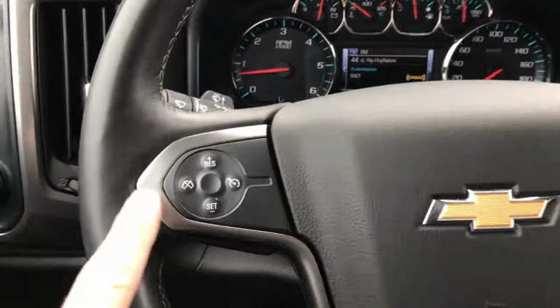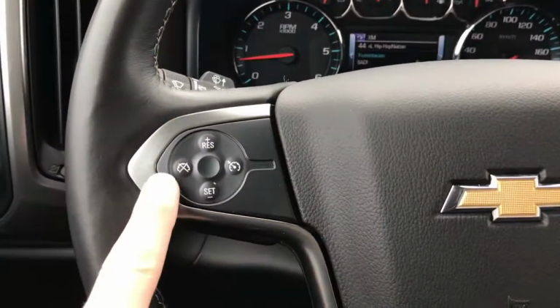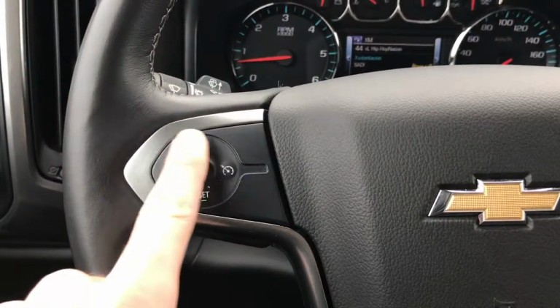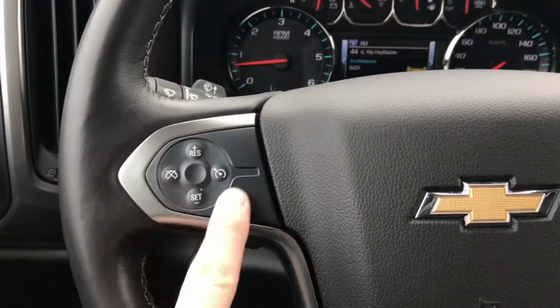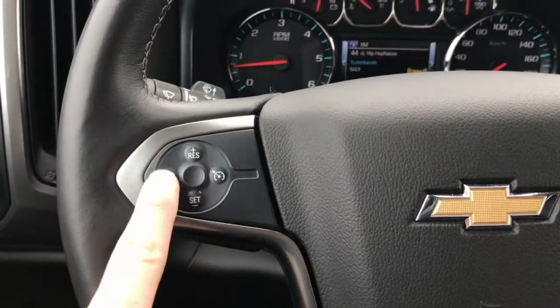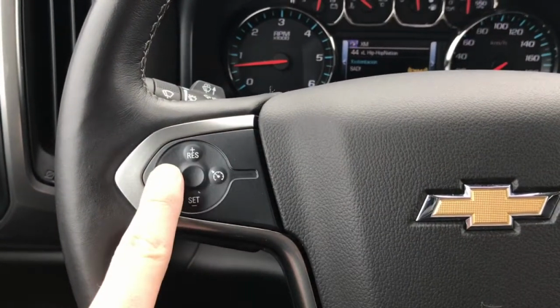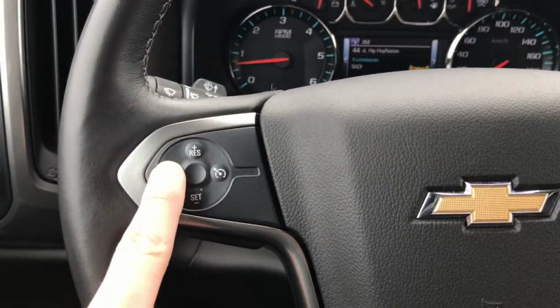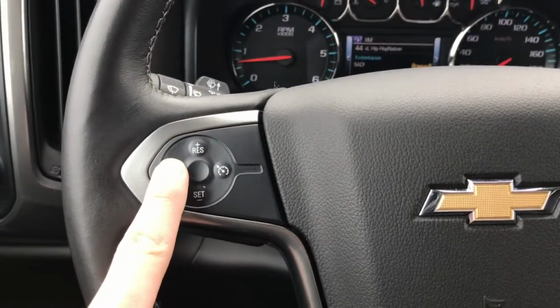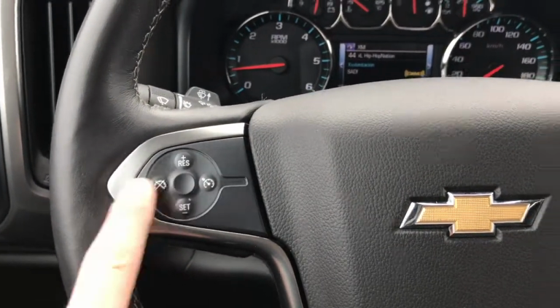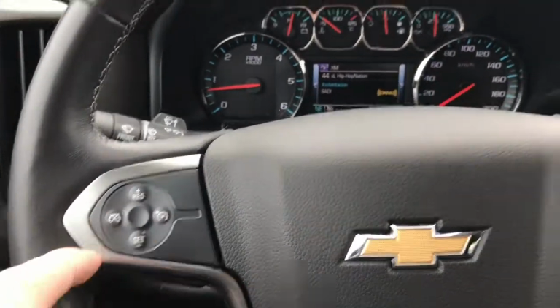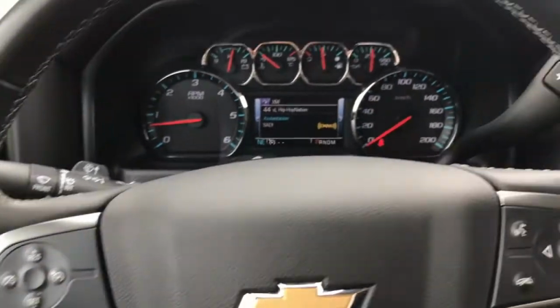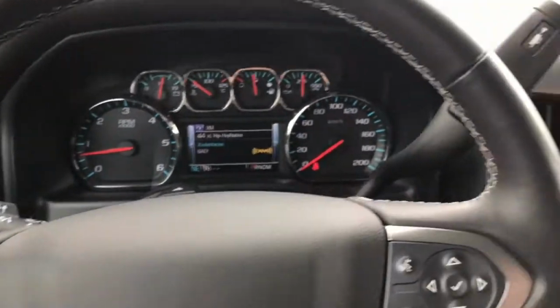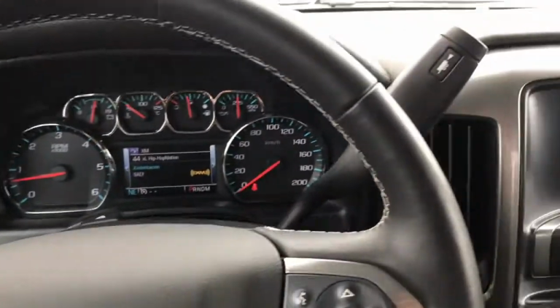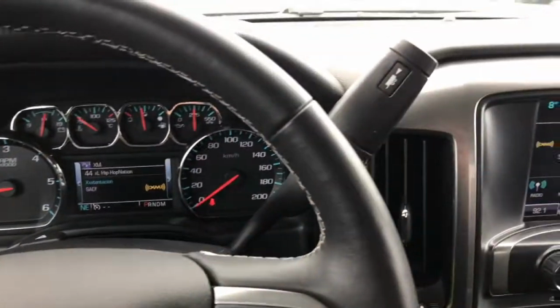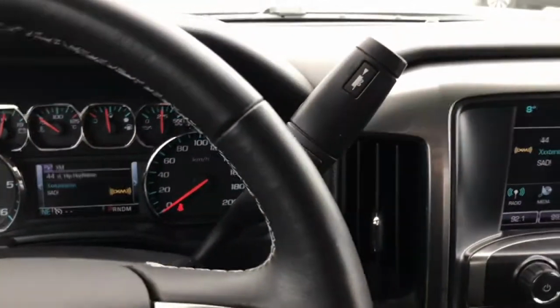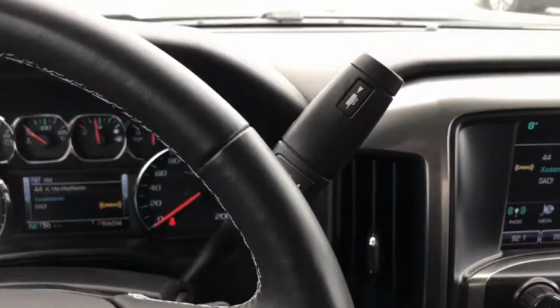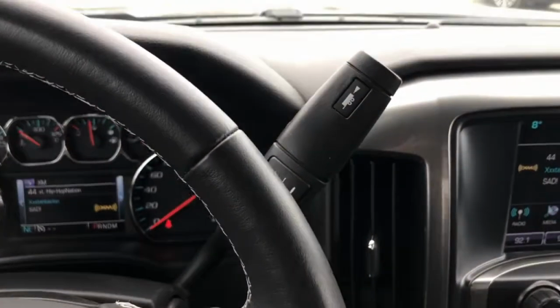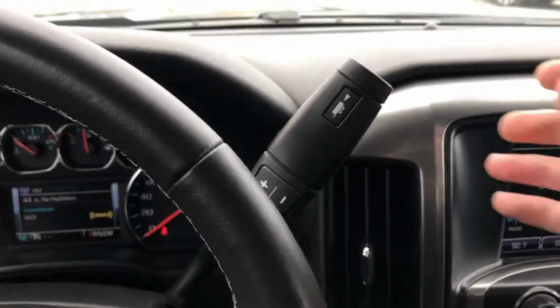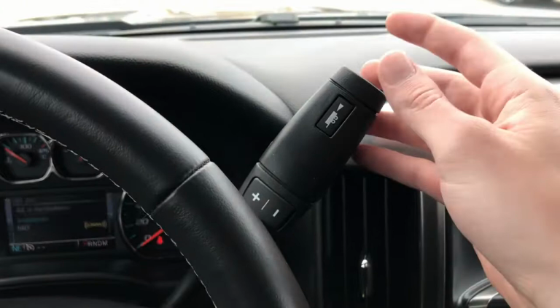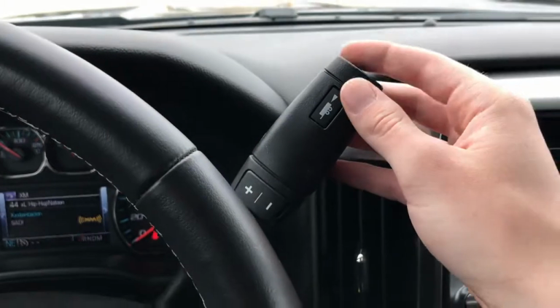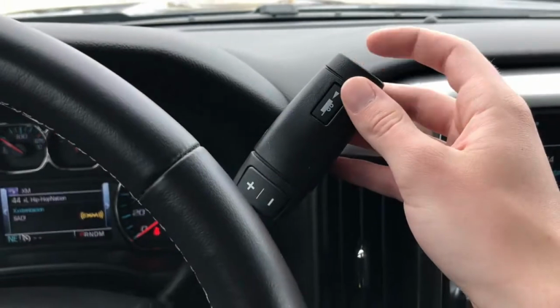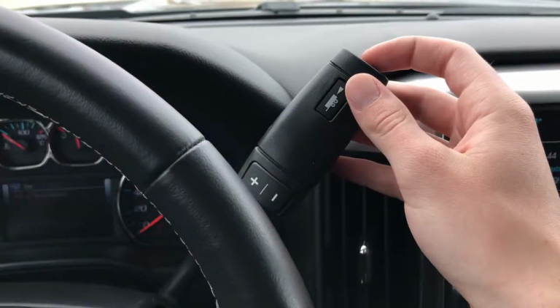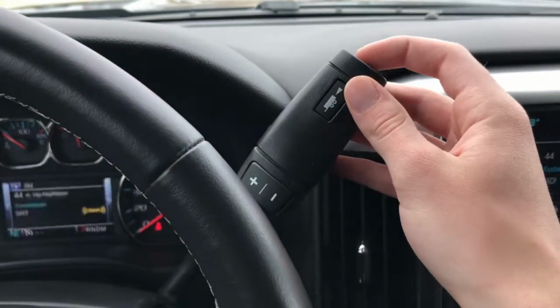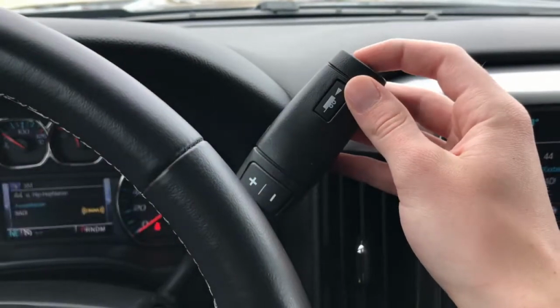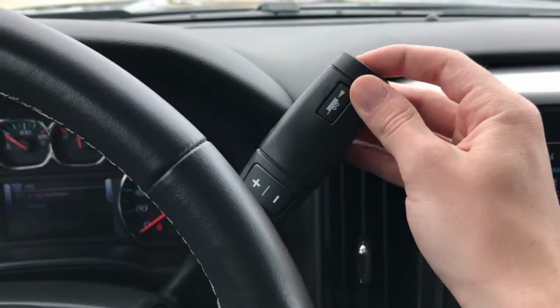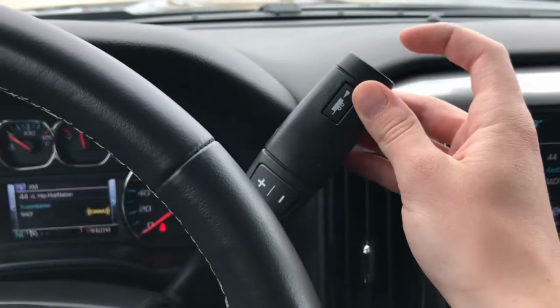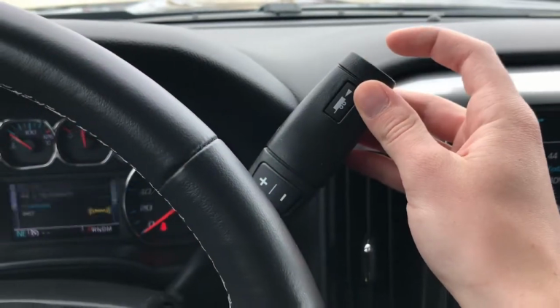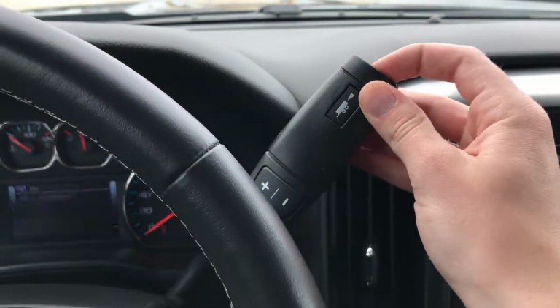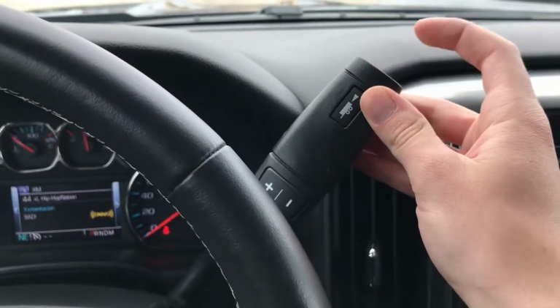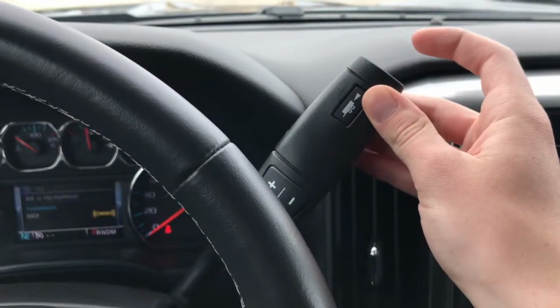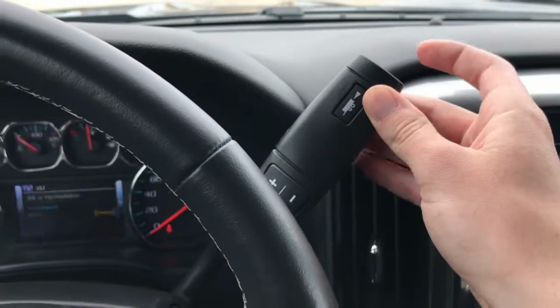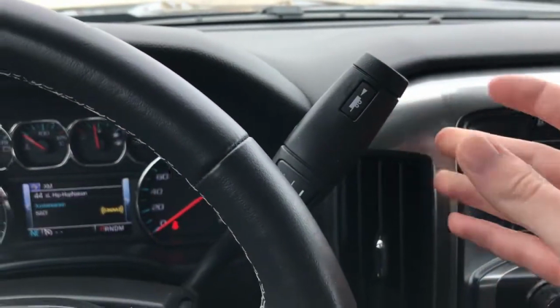To the left you'll find your standard cruise controls, and on the gear column shifter you're going to find your tow button for the tow mode.